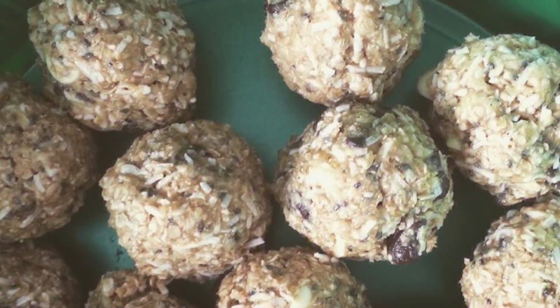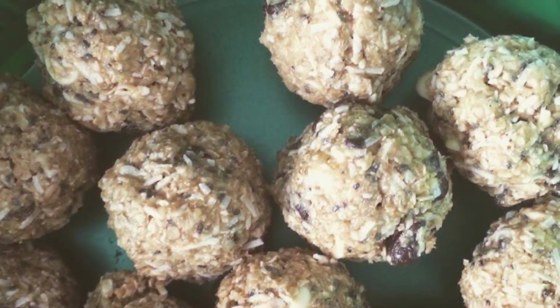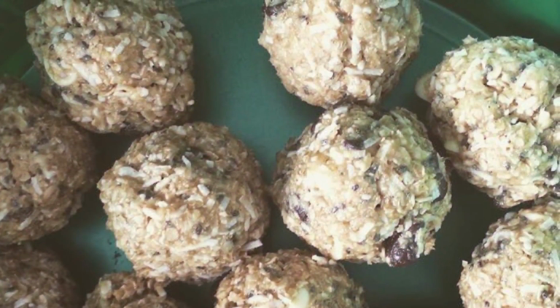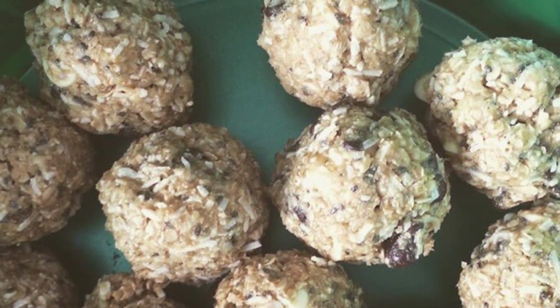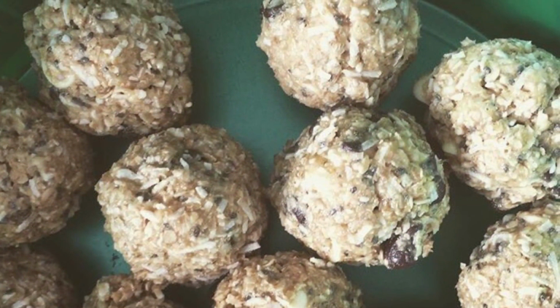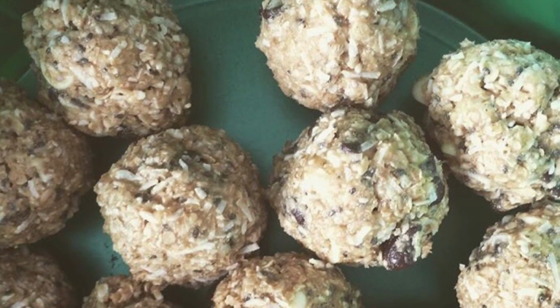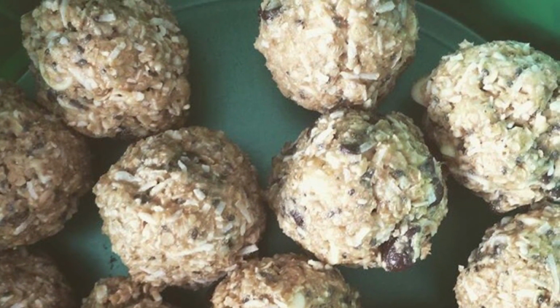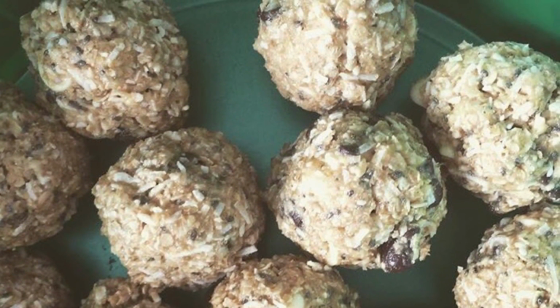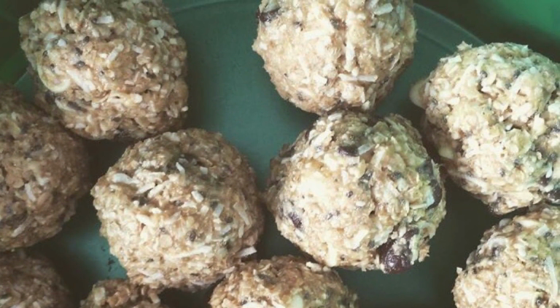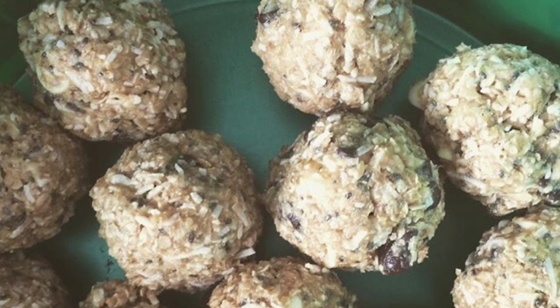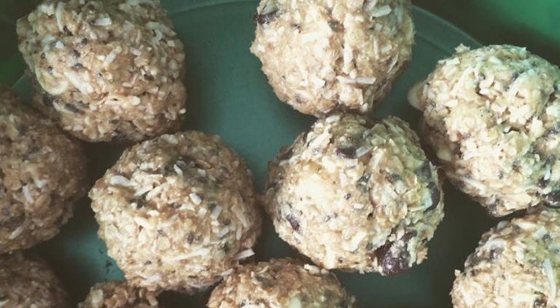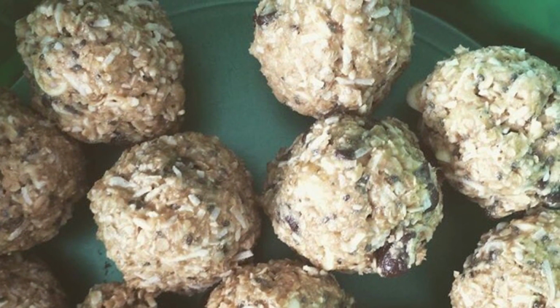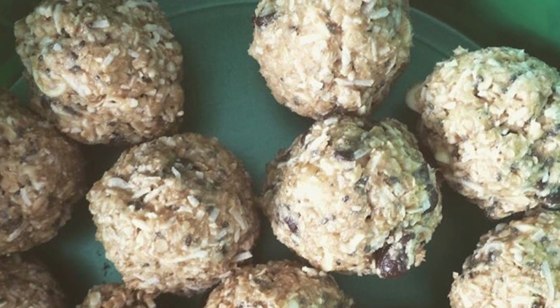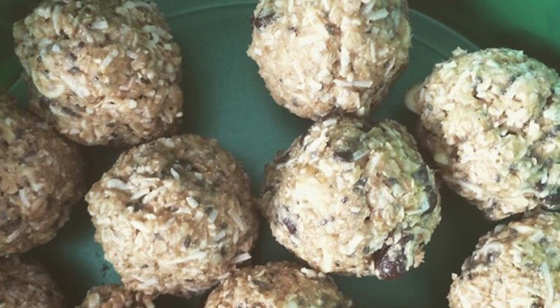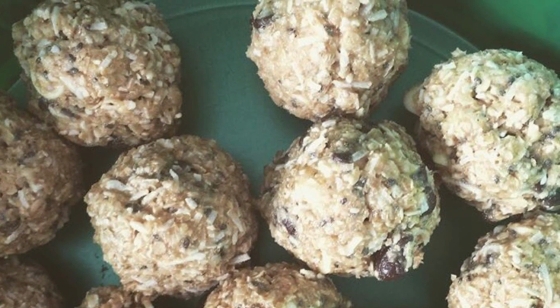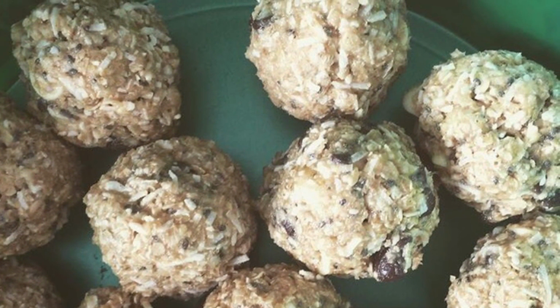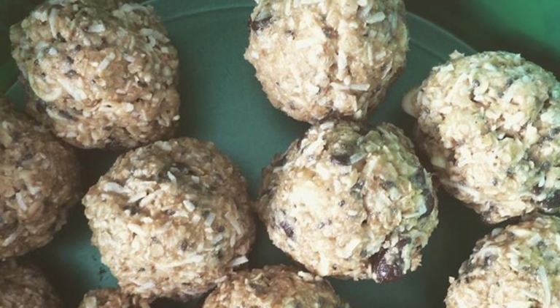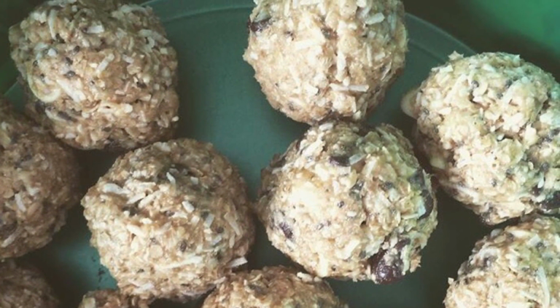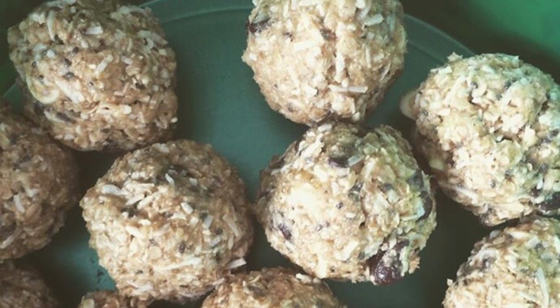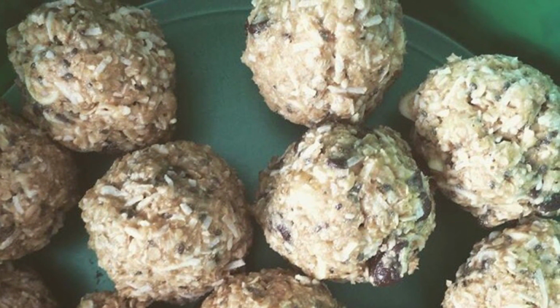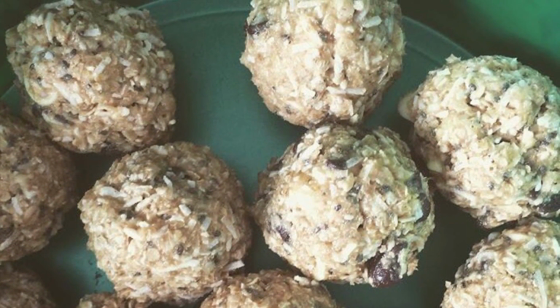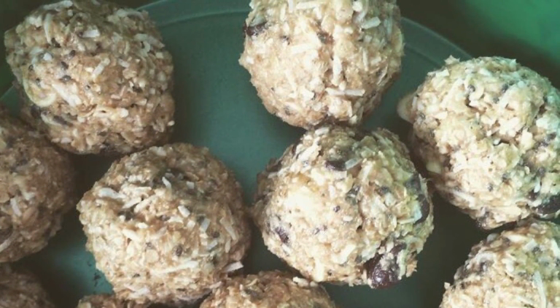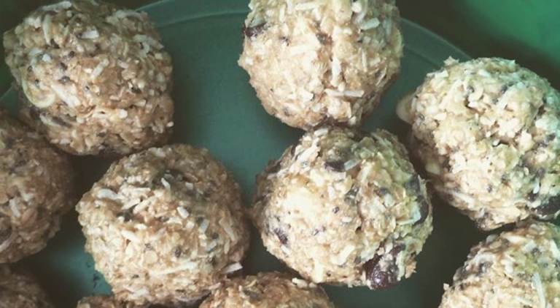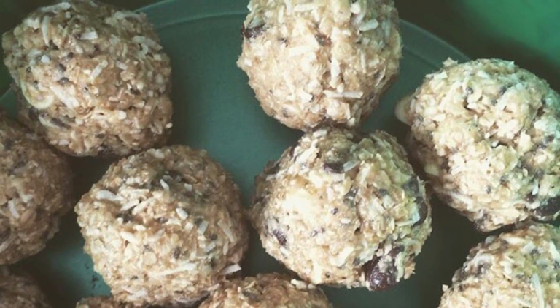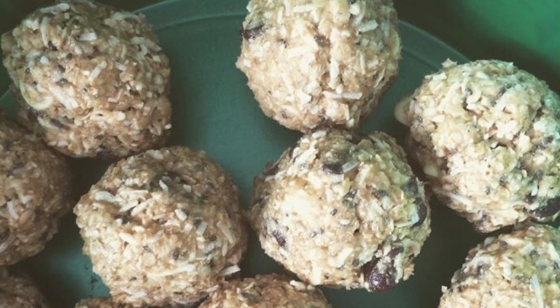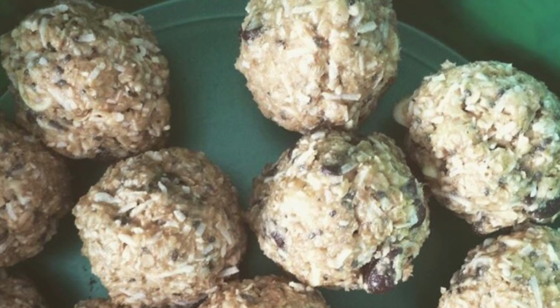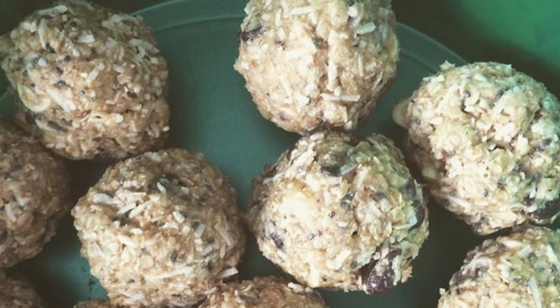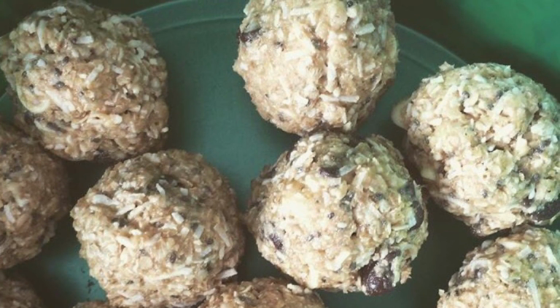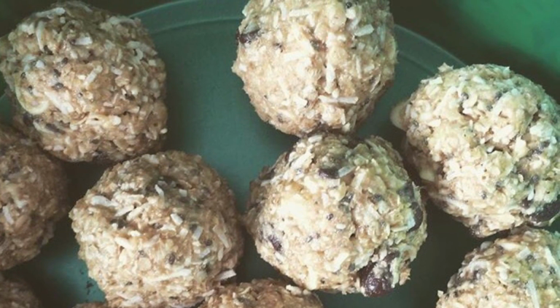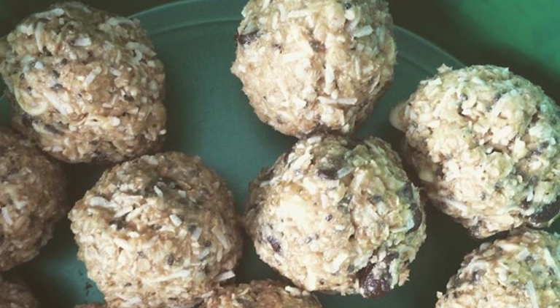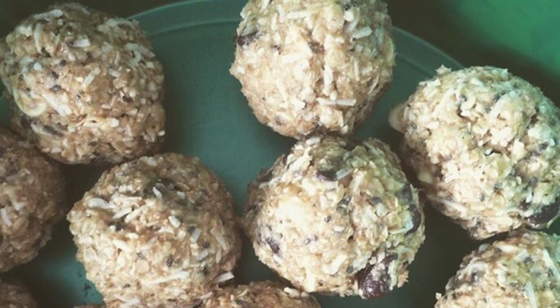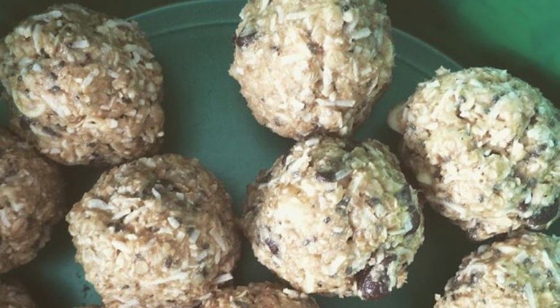Hey guys, so today I'm going to show you how to make these really simple and easy energy balls.